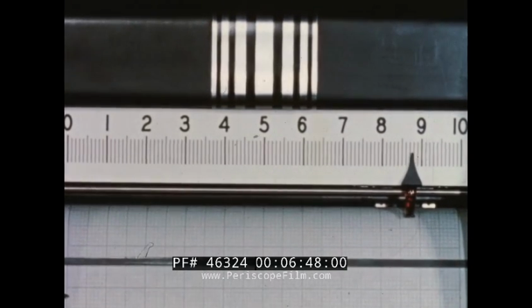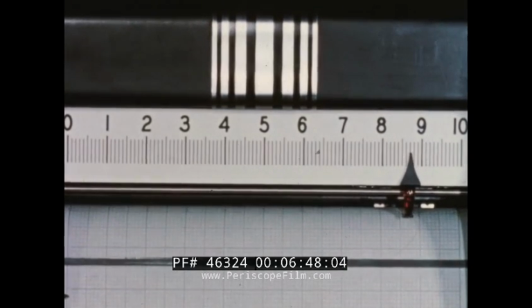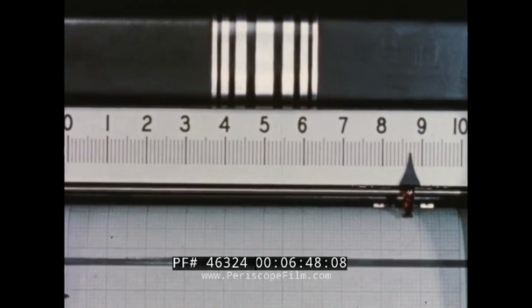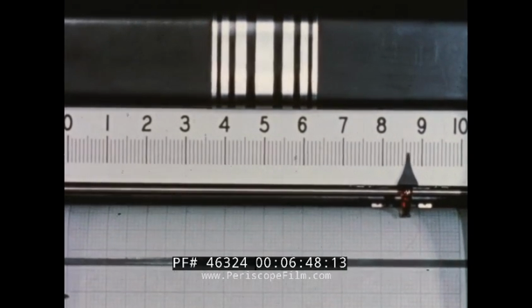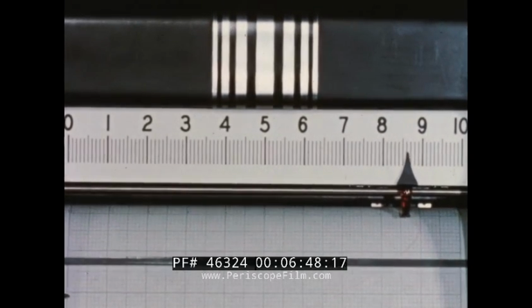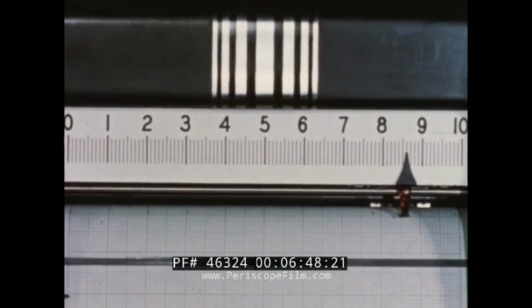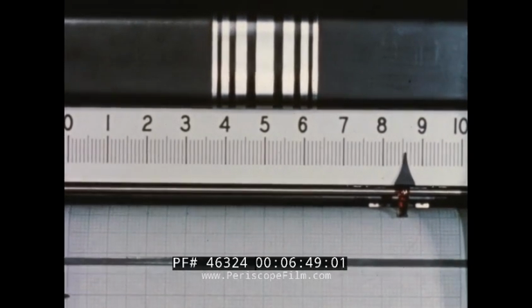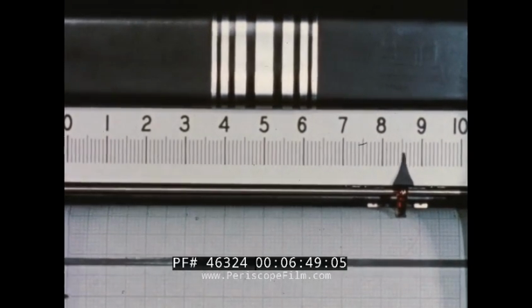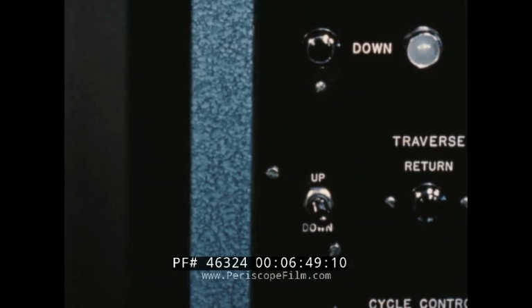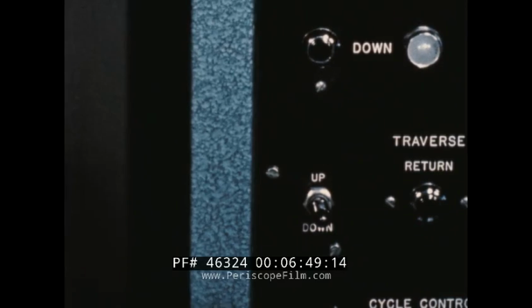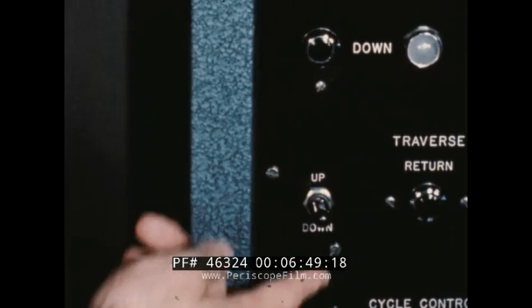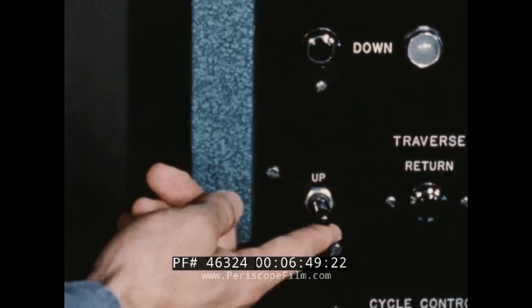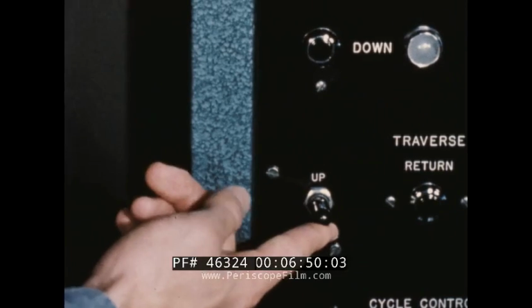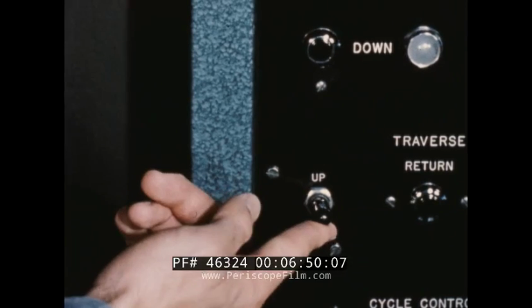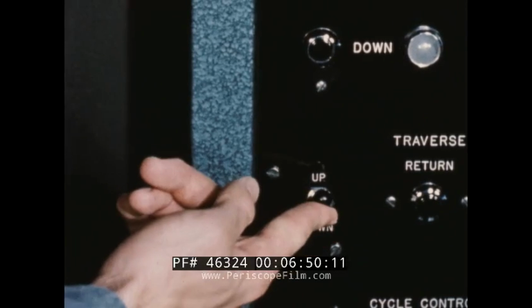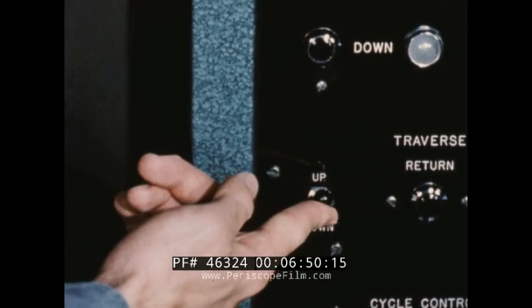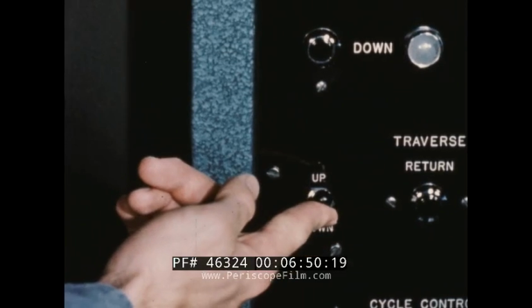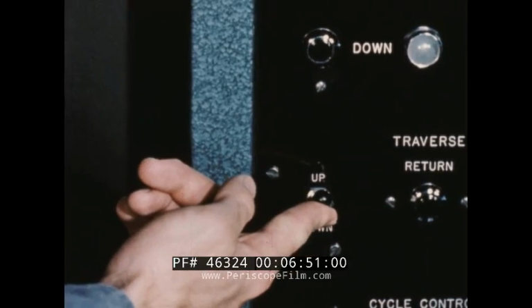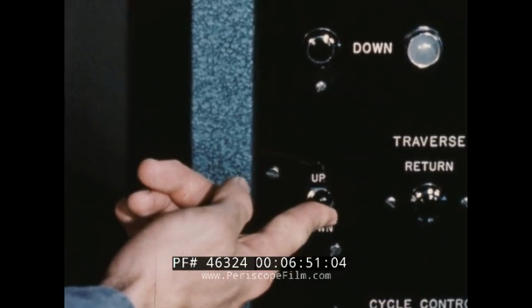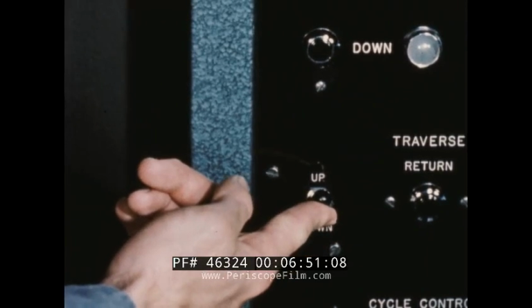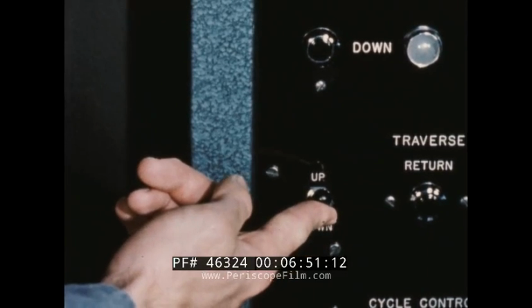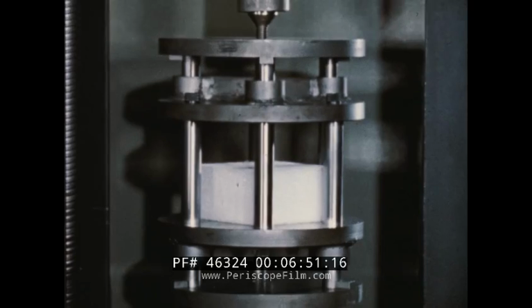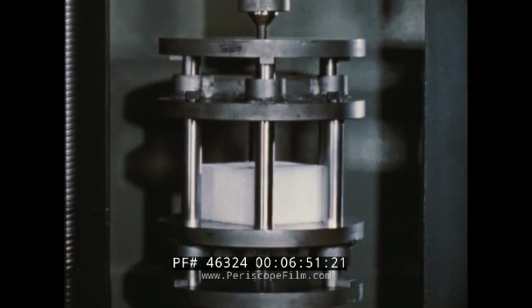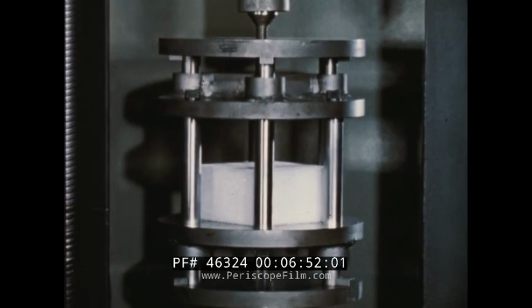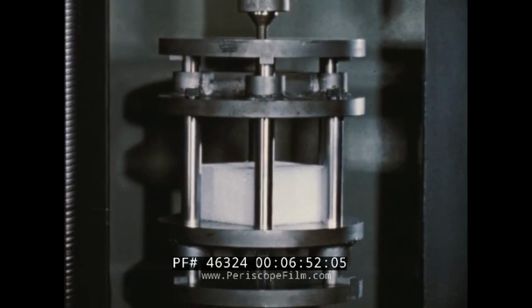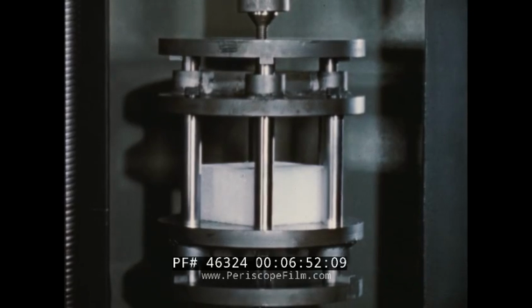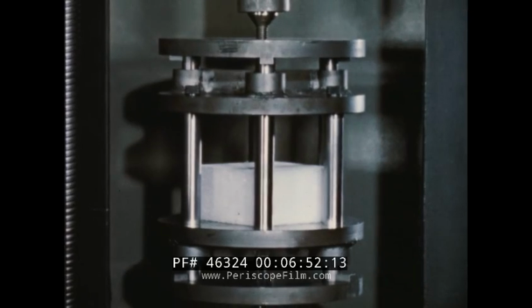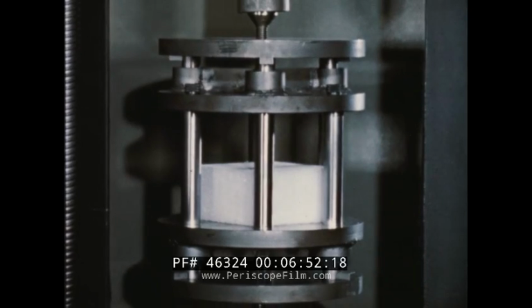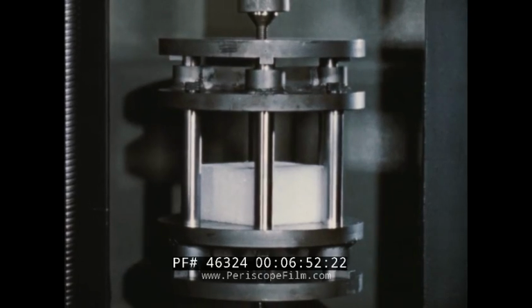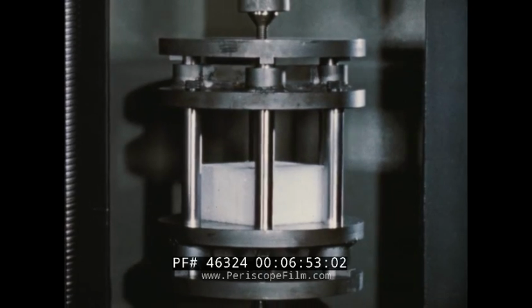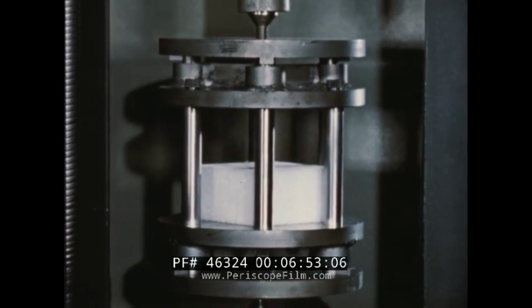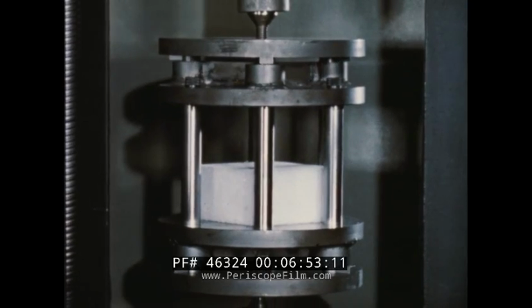Almost 3,000 pounds per square foot. Here's proof it has strength.